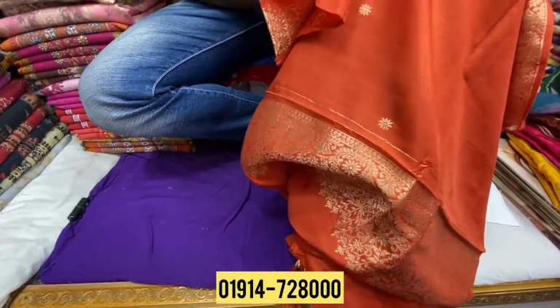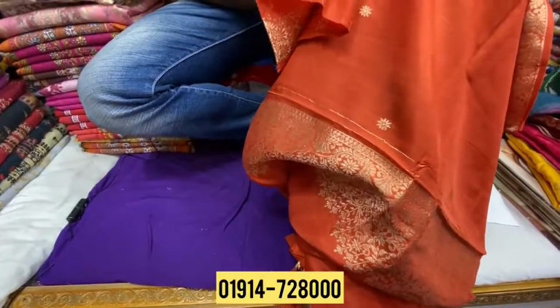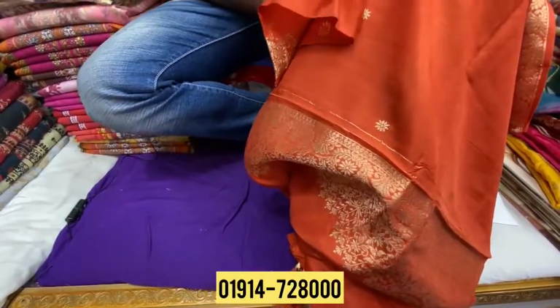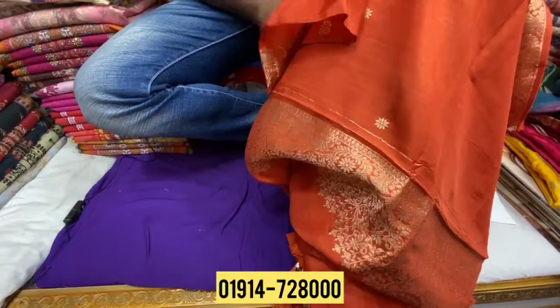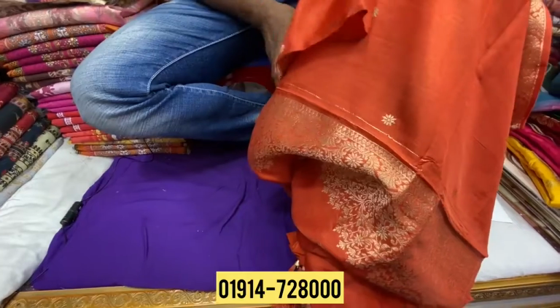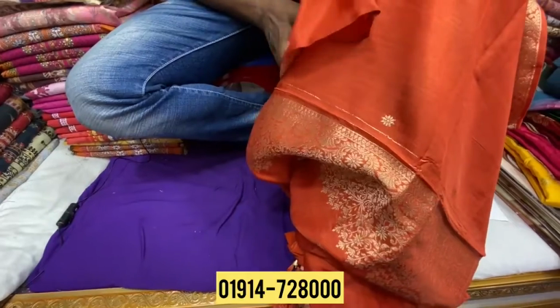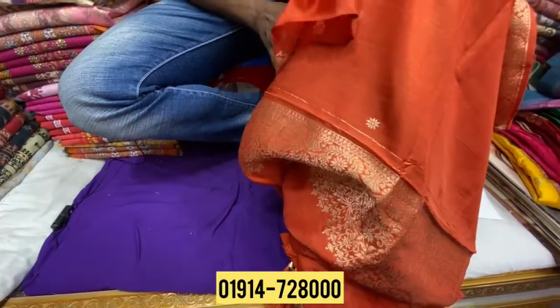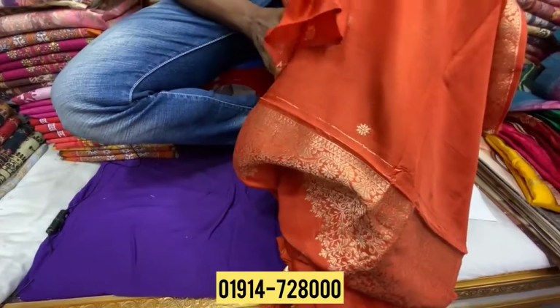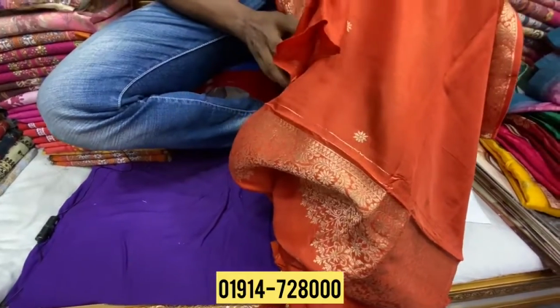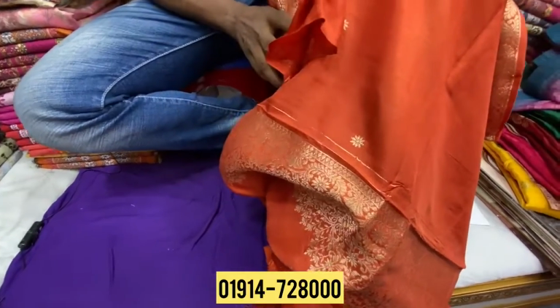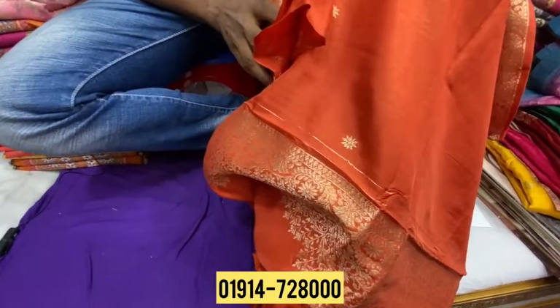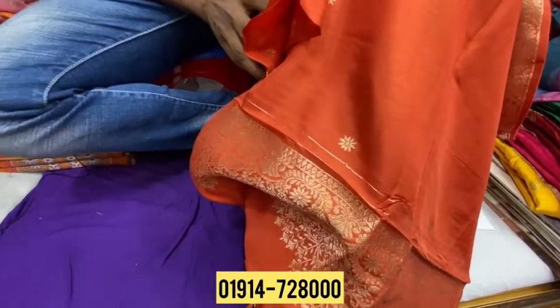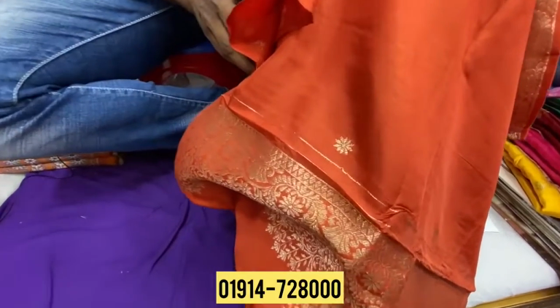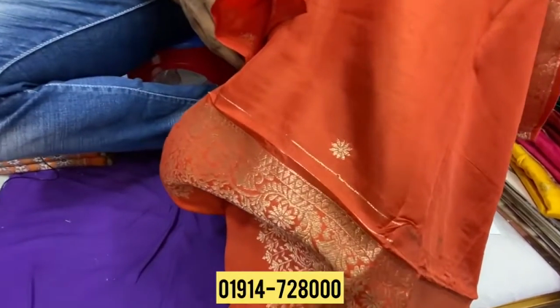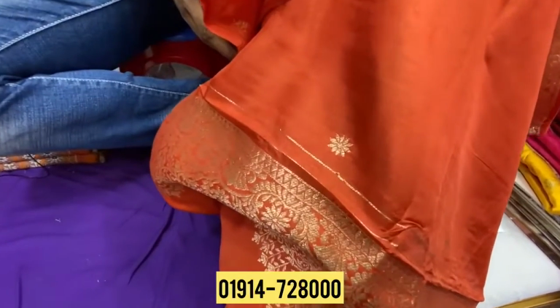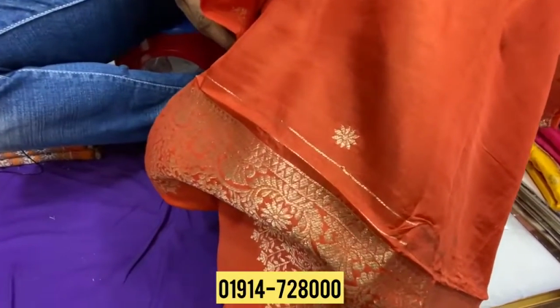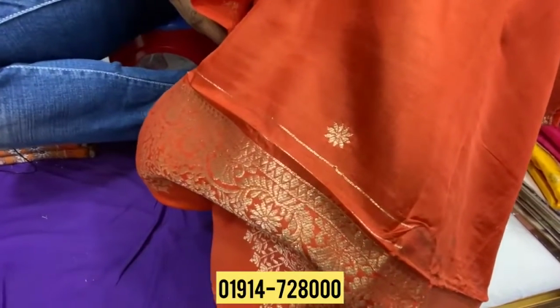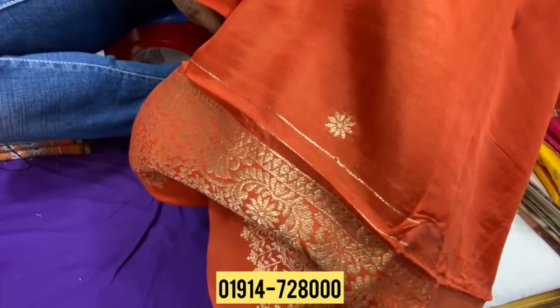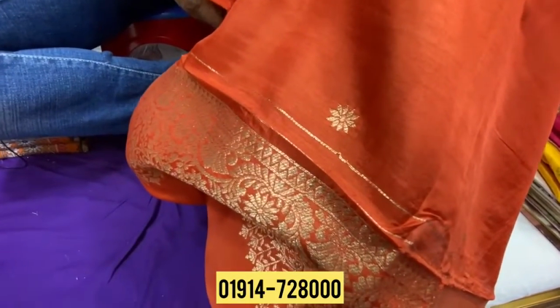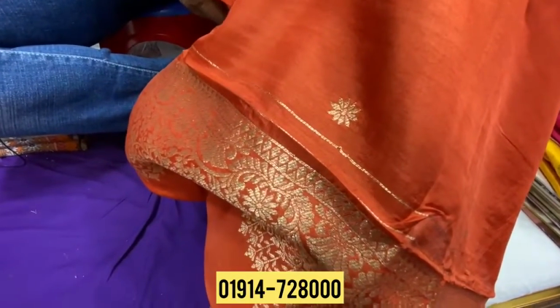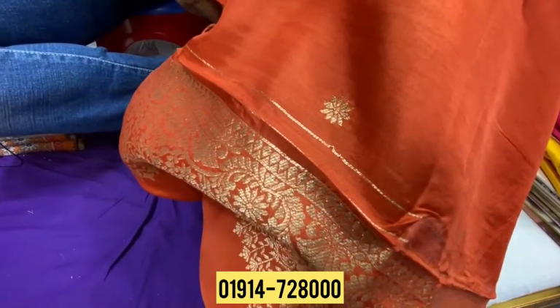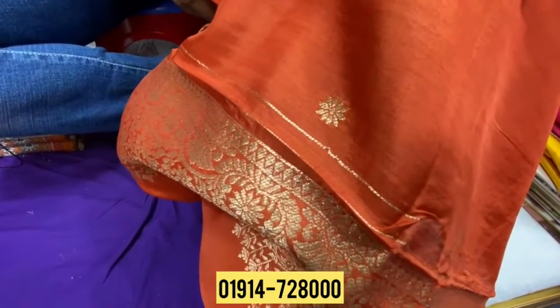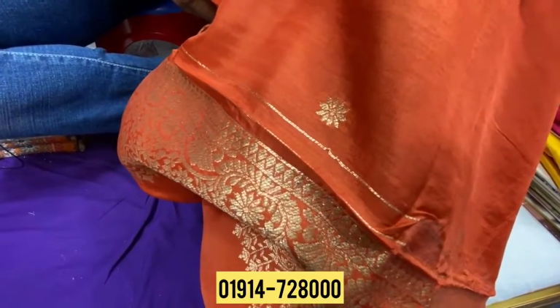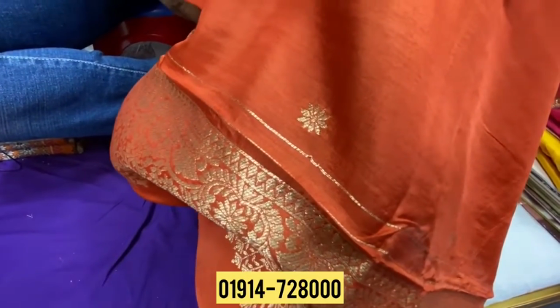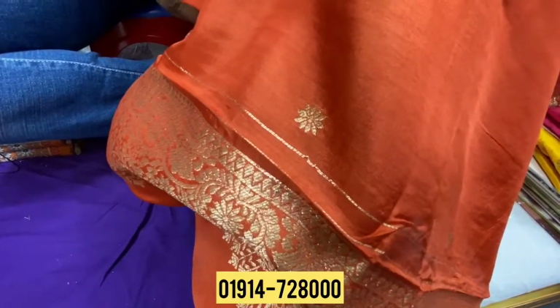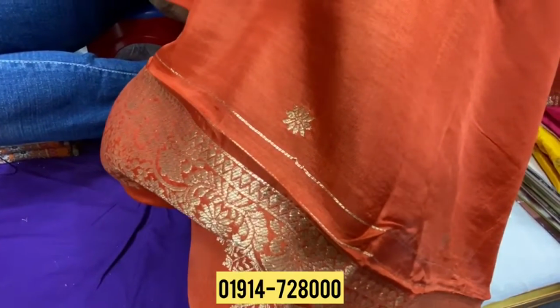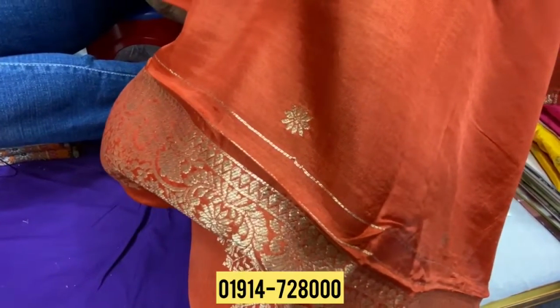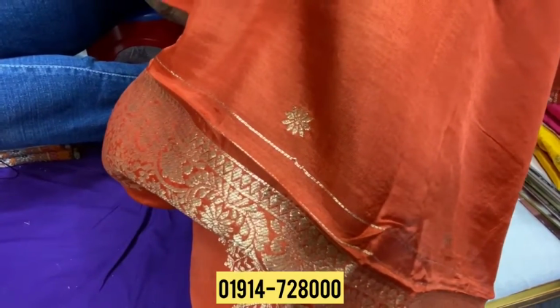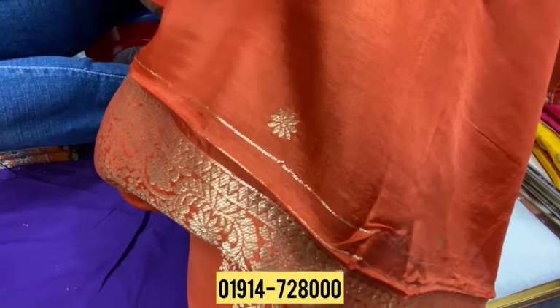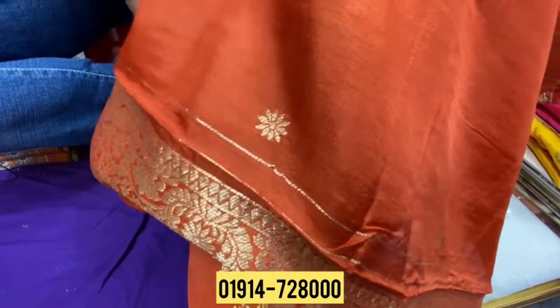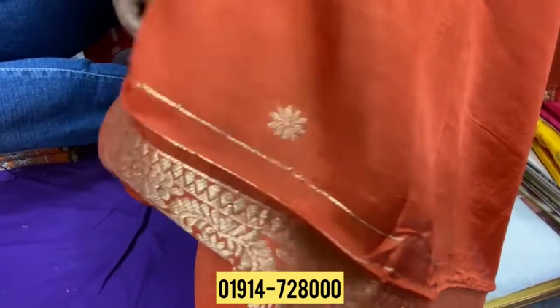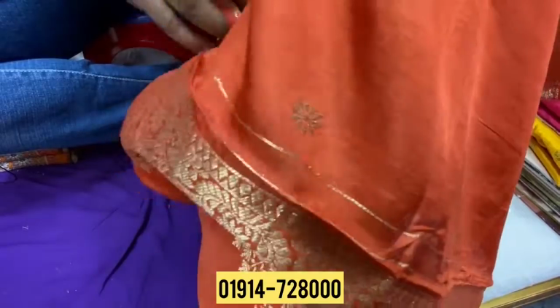Guys, we have two items. This is restaurant shopping. Our video is good, thanks. Assalamualaikum. Good morning, everyone.